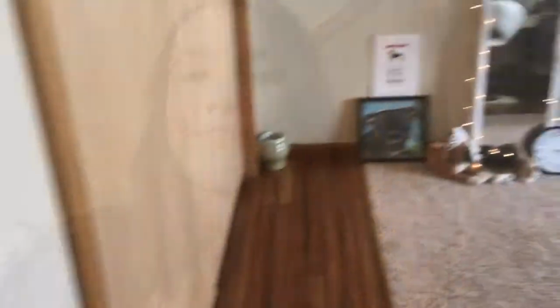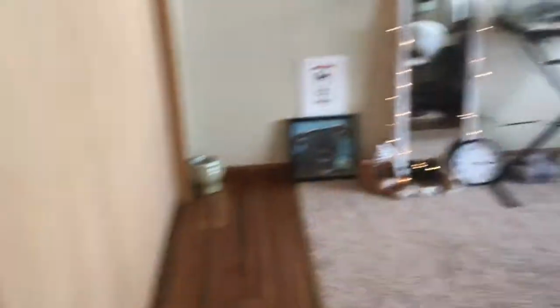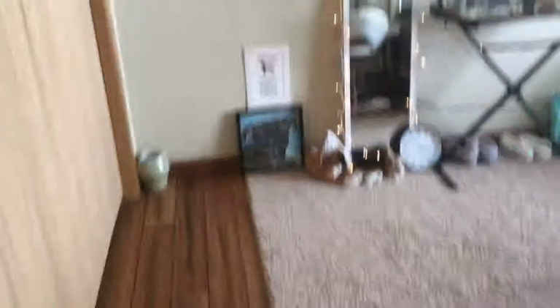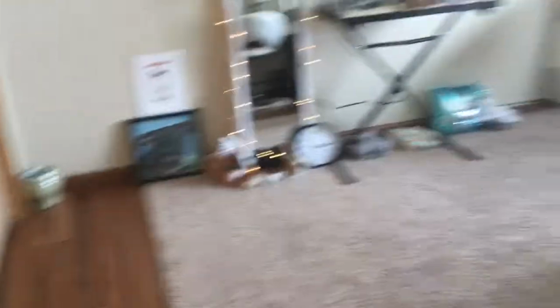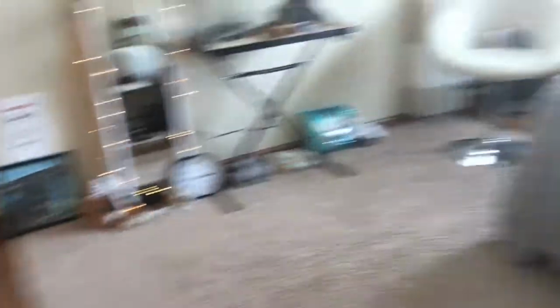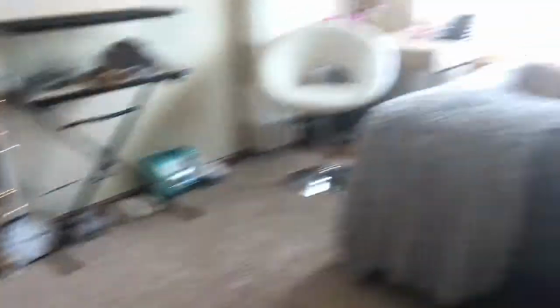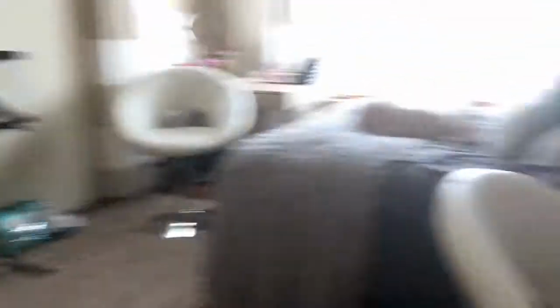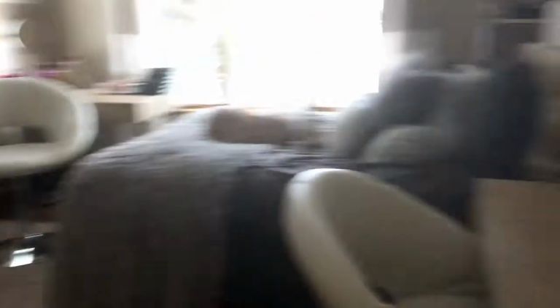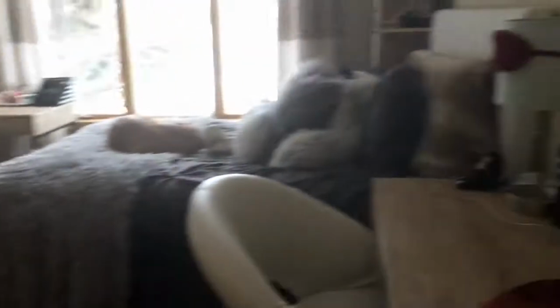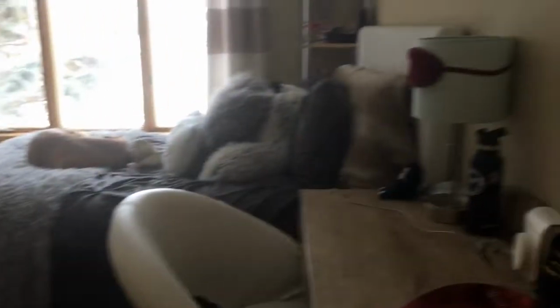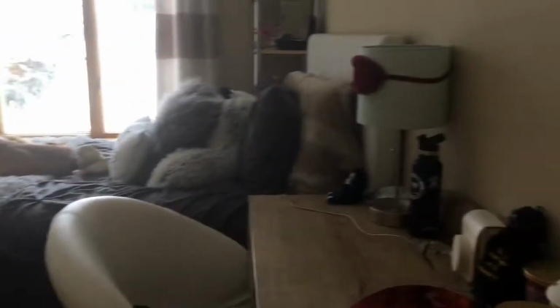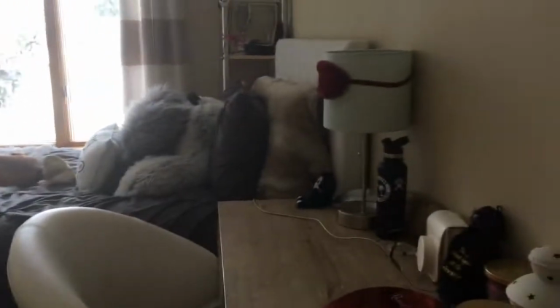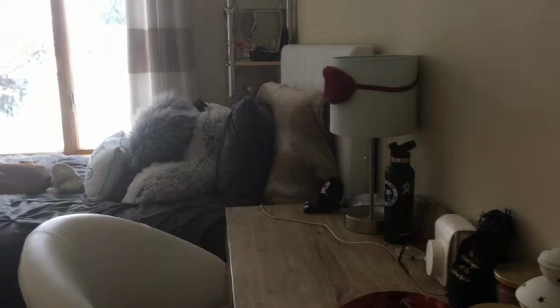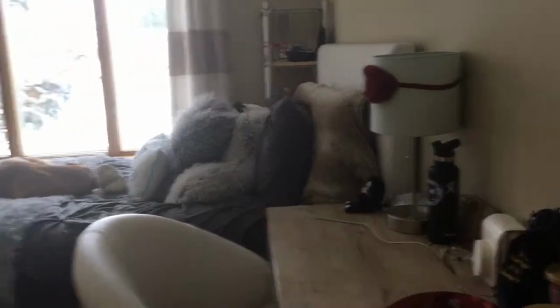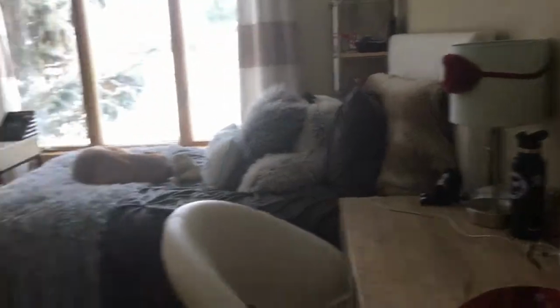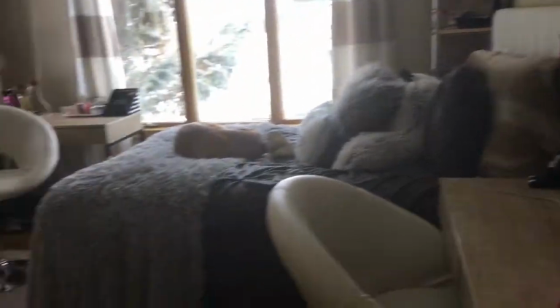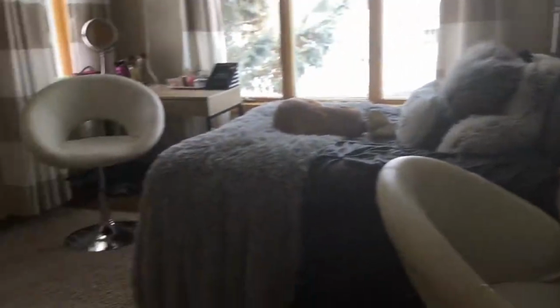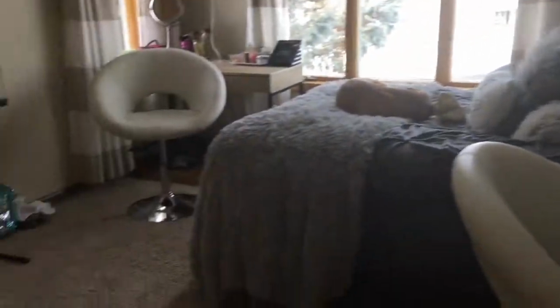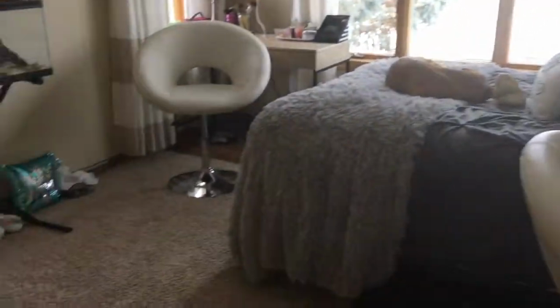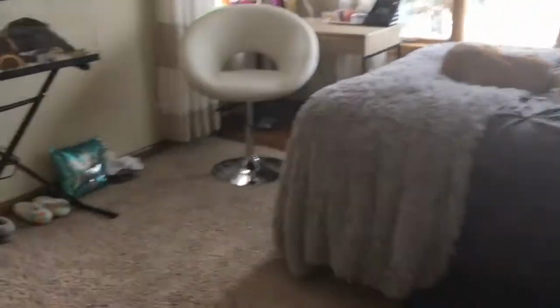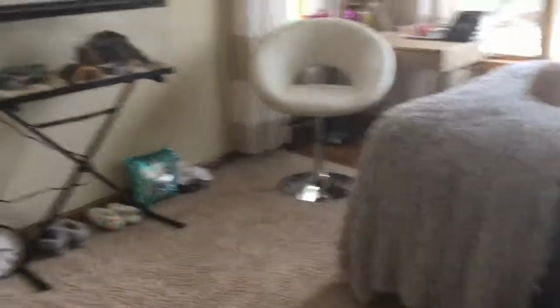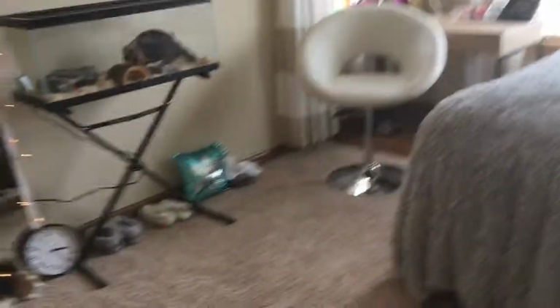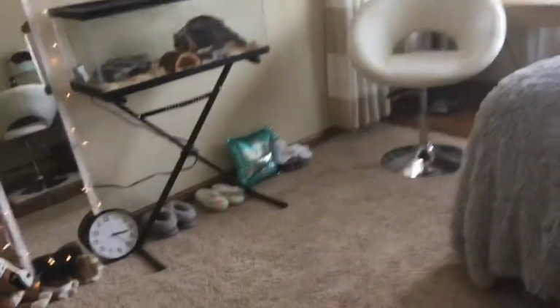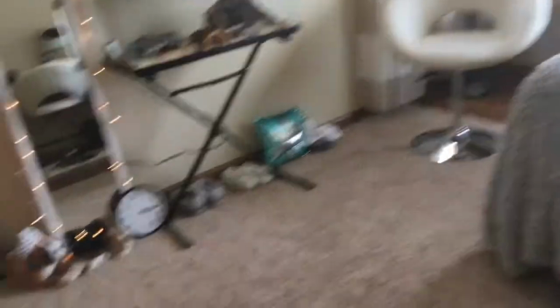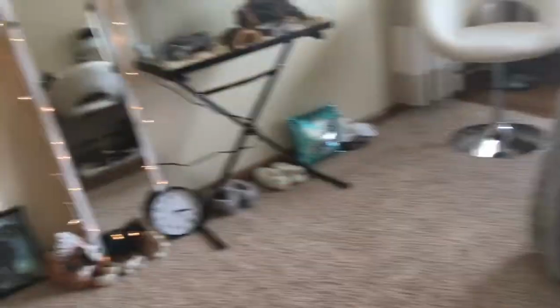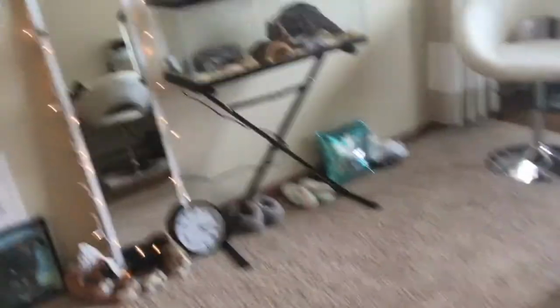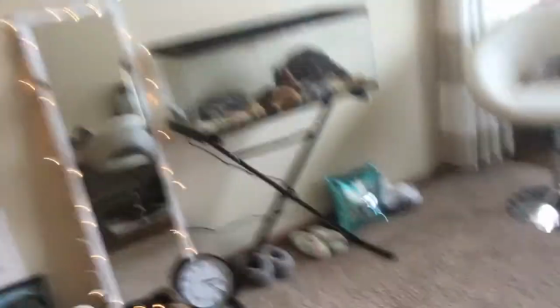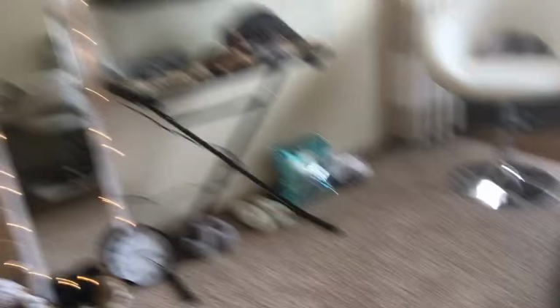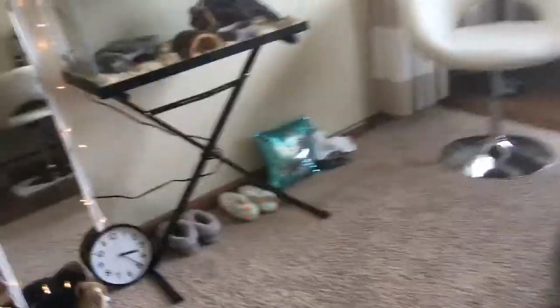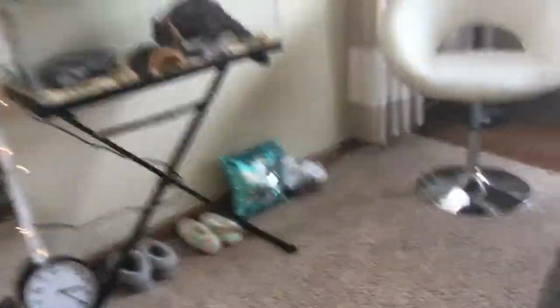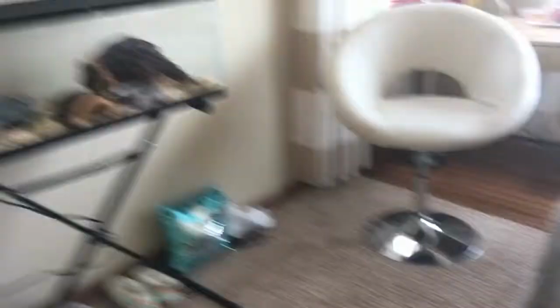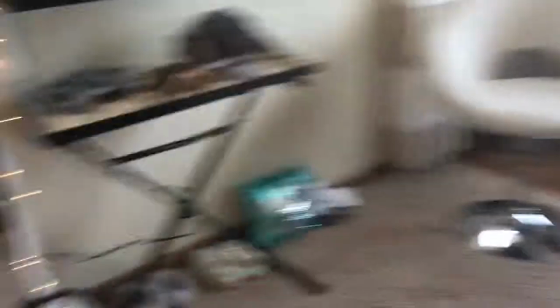So when you walk in, it doesn't look like much, but I'm just going to be showing you all the decorations I got.